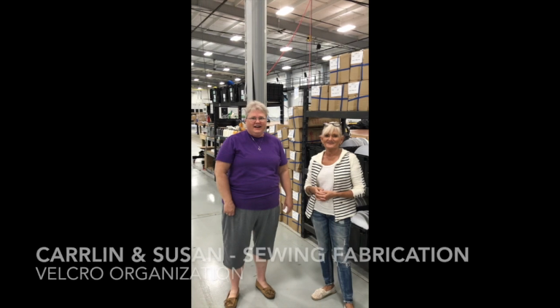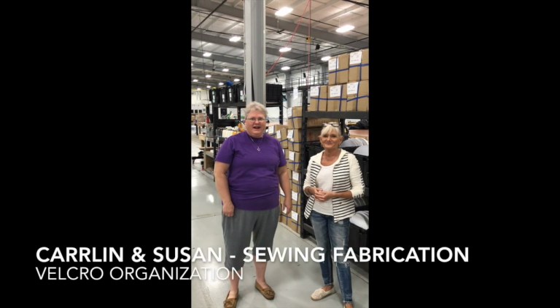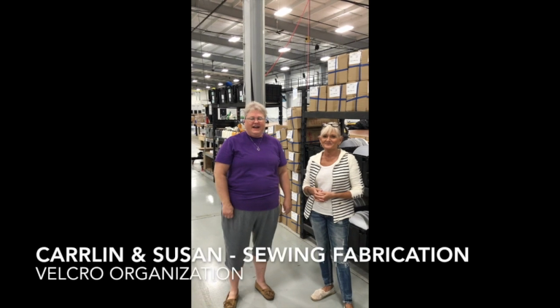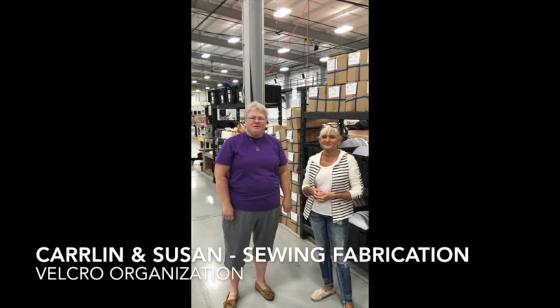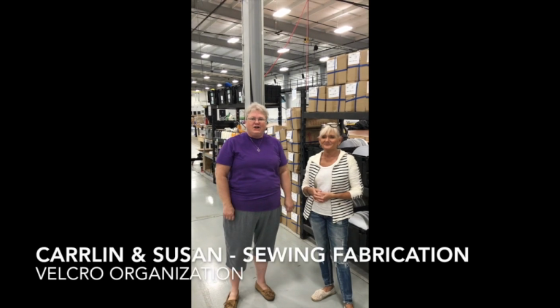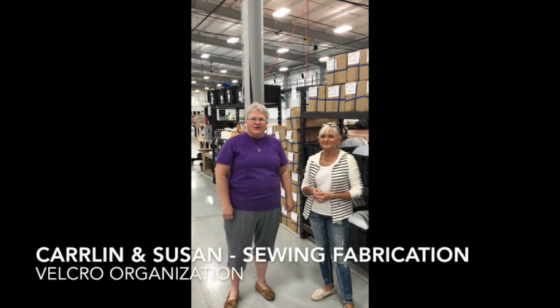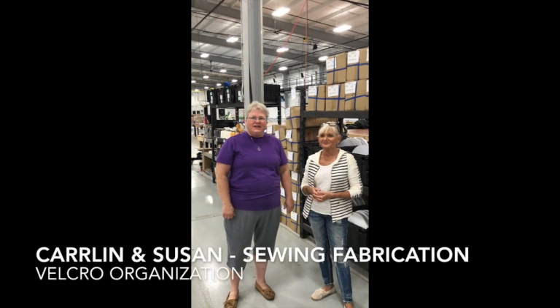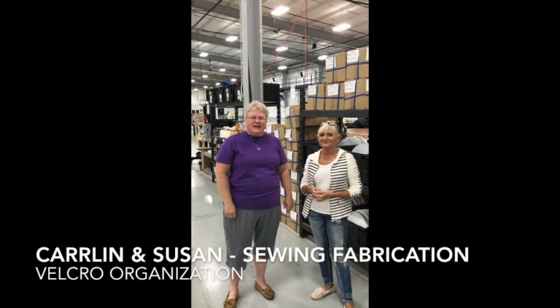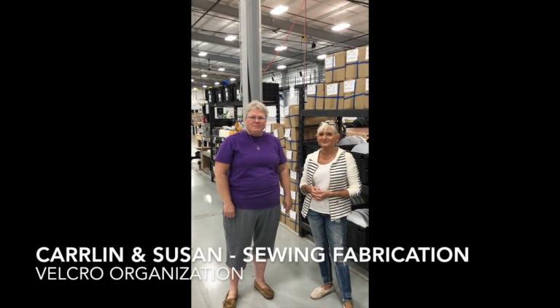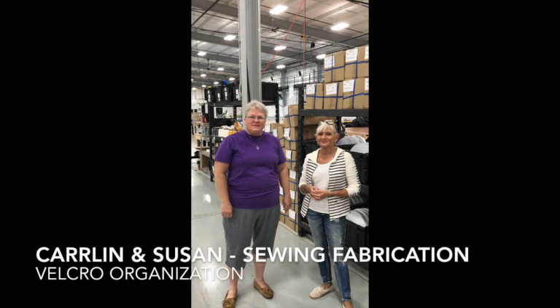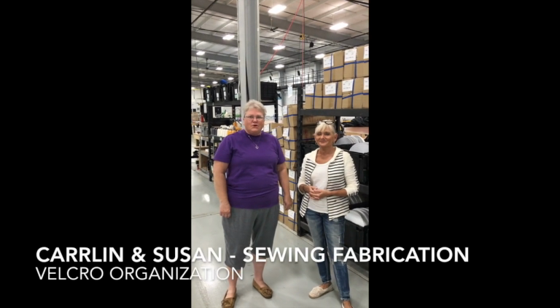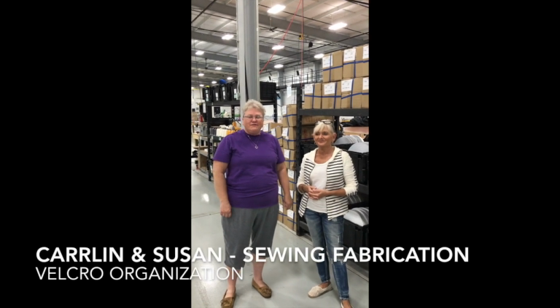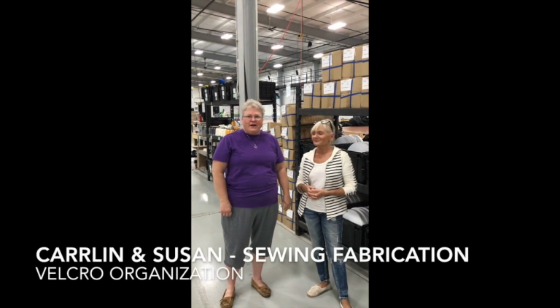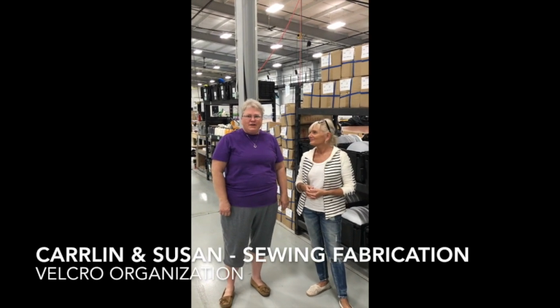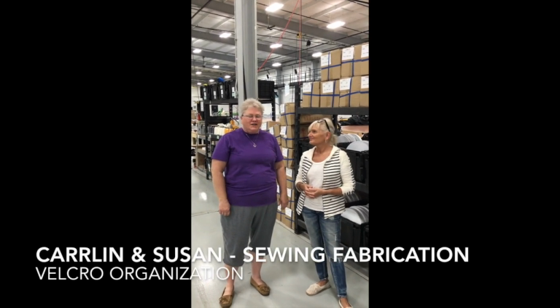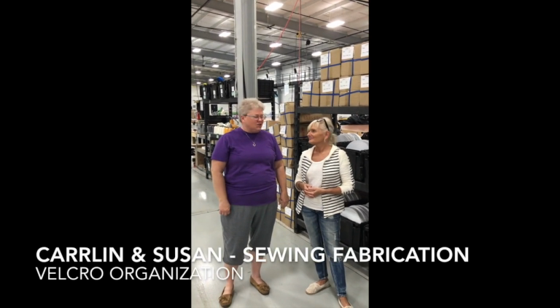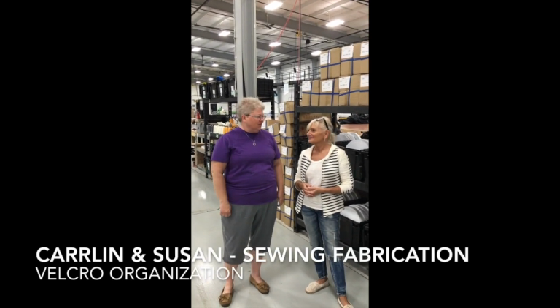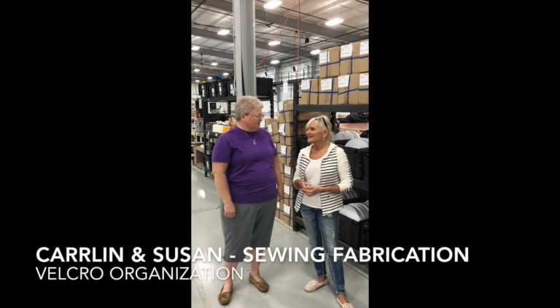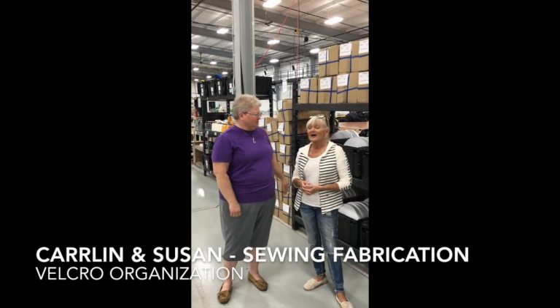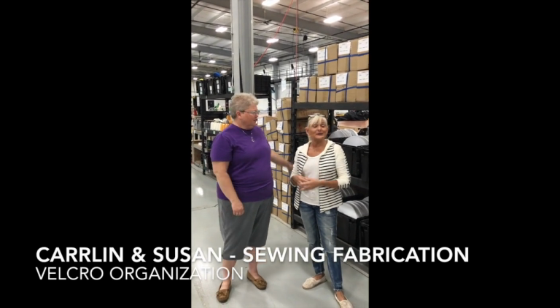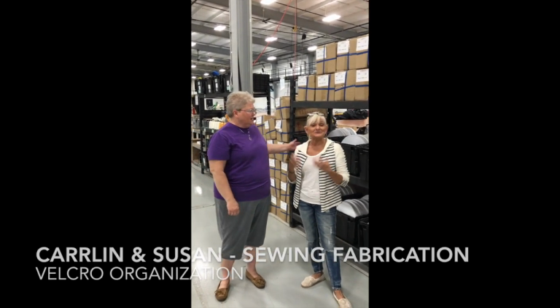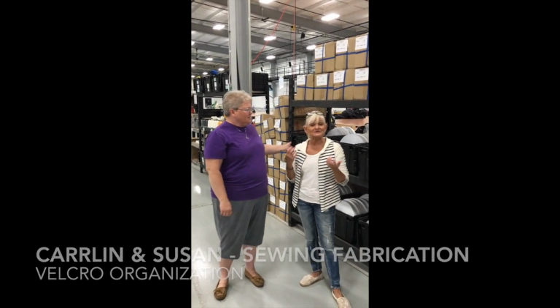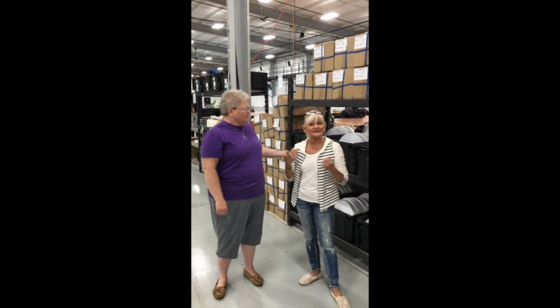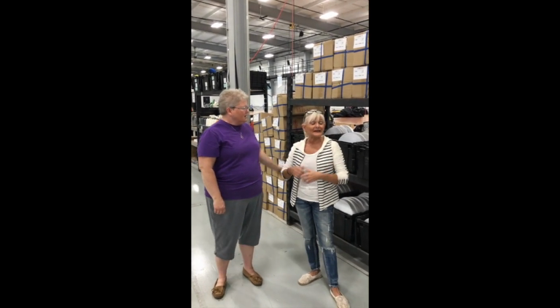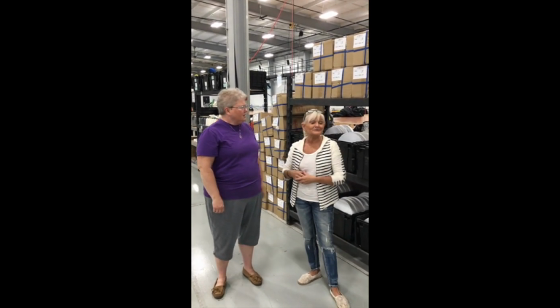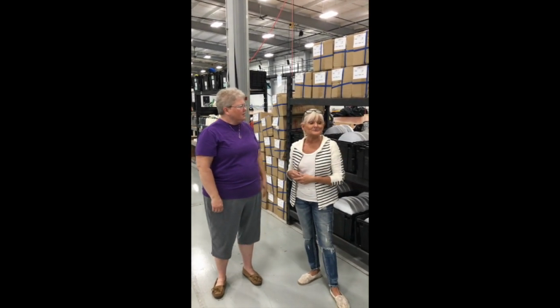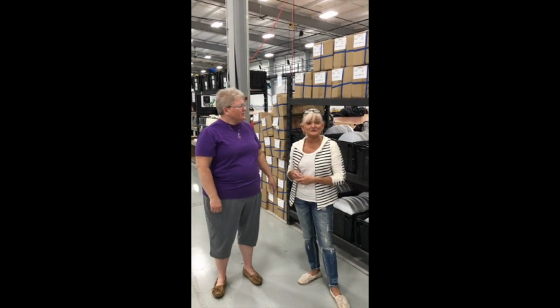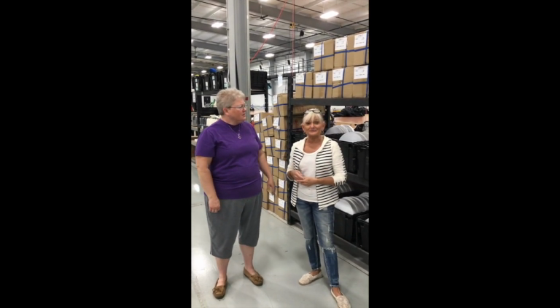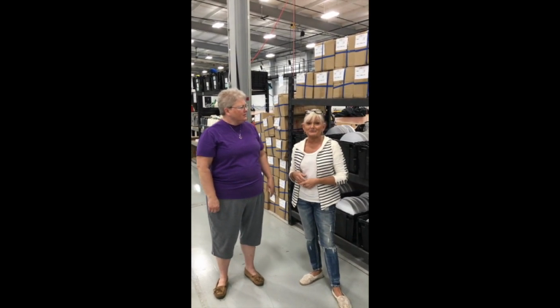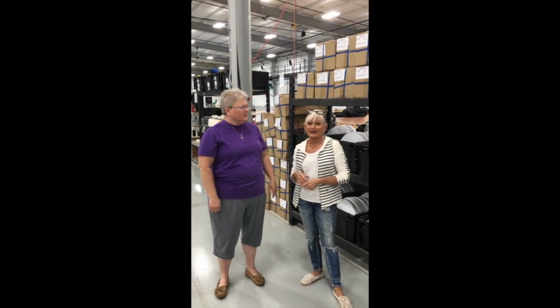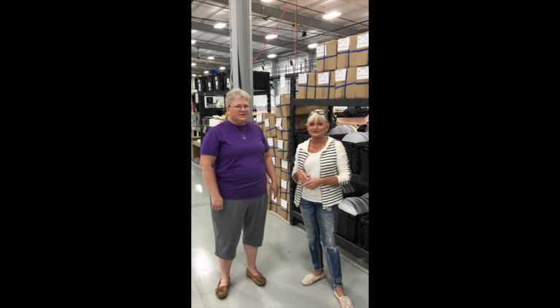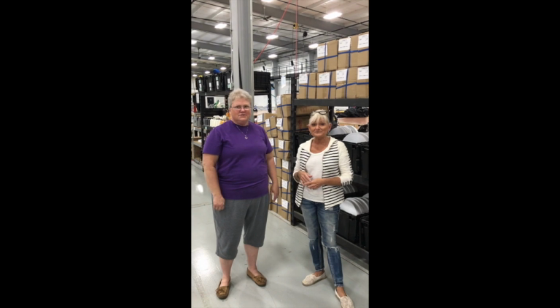Hi, I'm Carlin and I'm in Sewing Fabrications. I'm Susan and I'm in Sewing Fabrications.